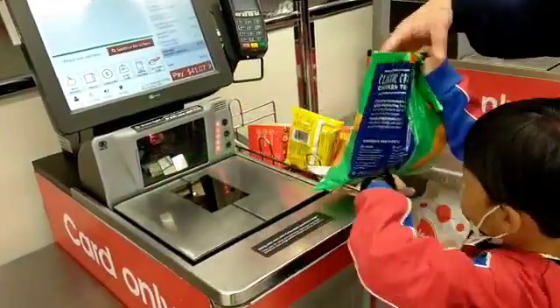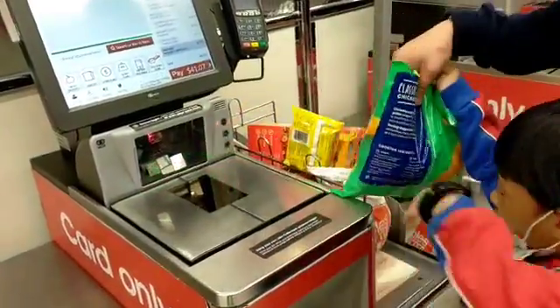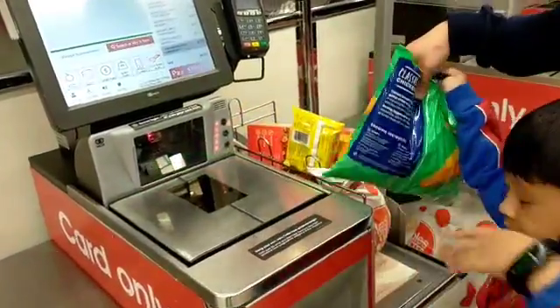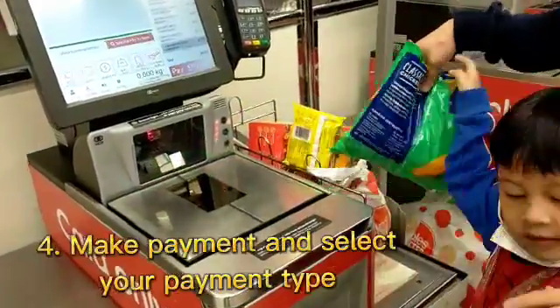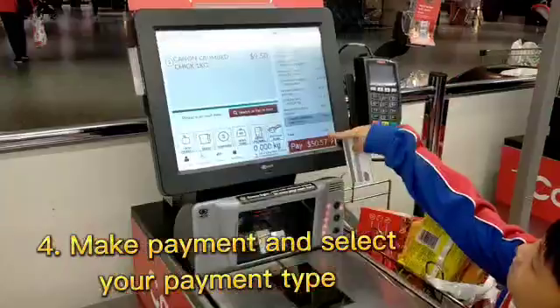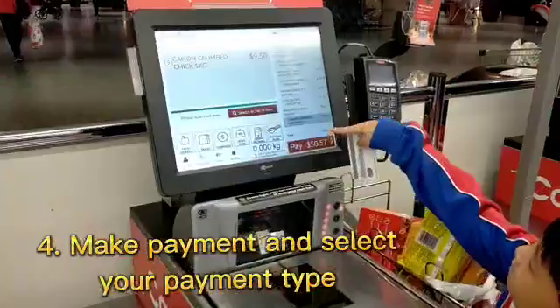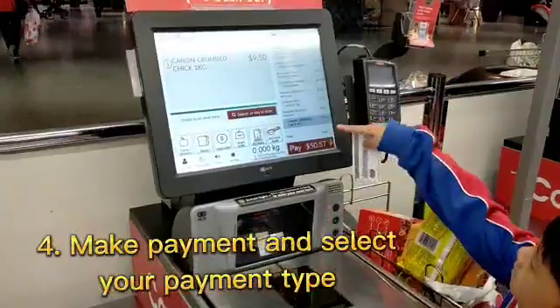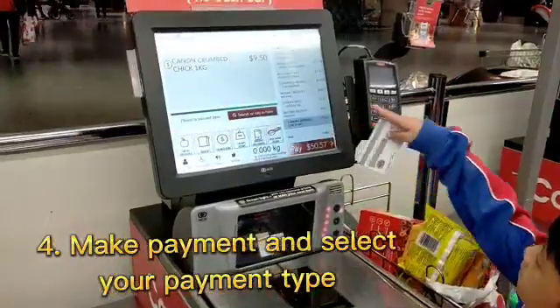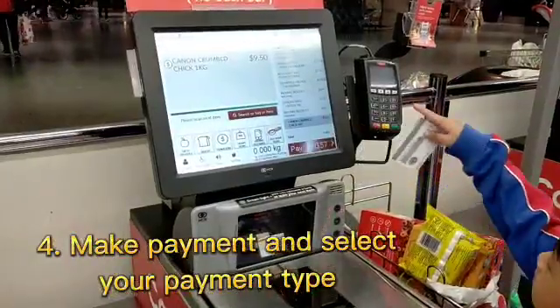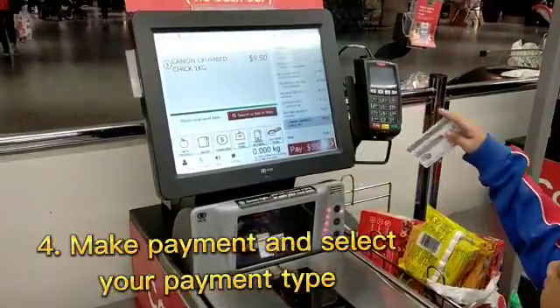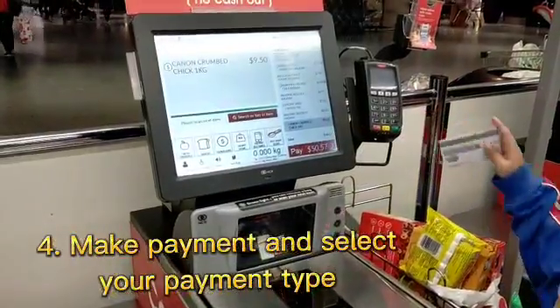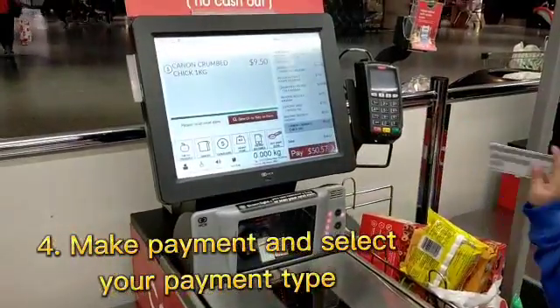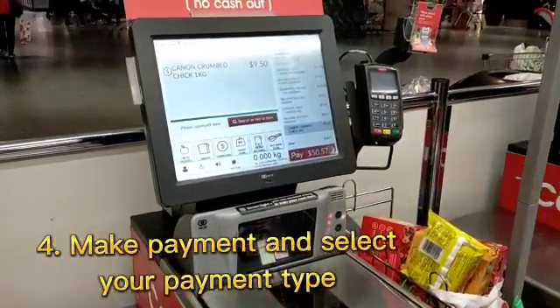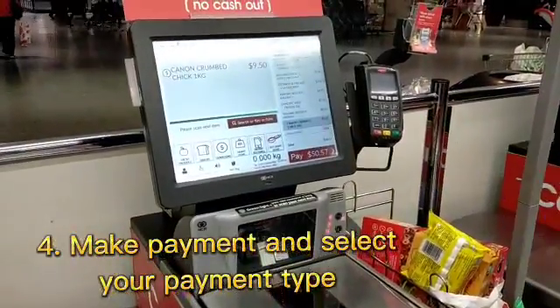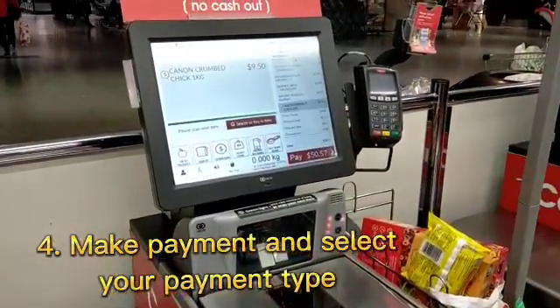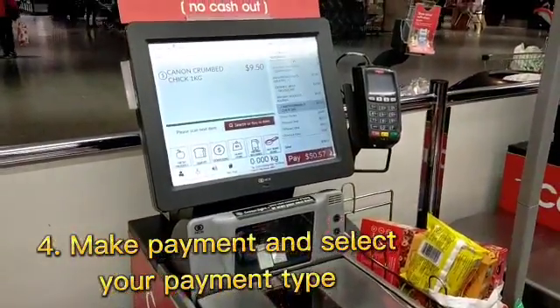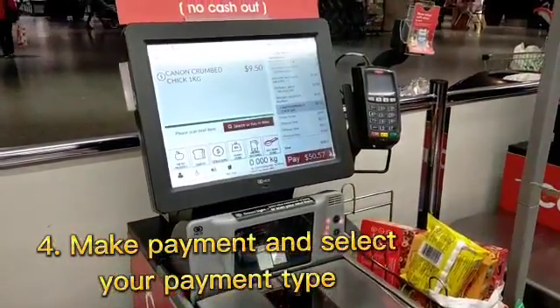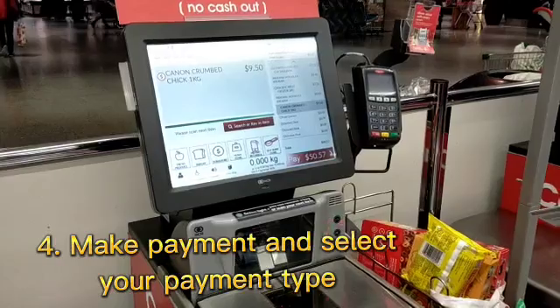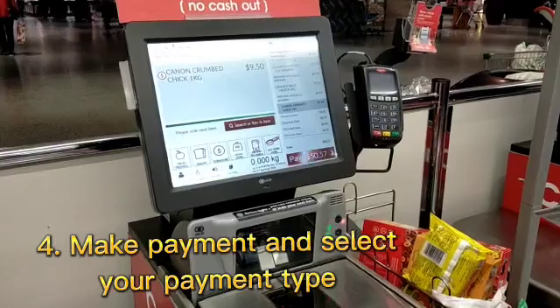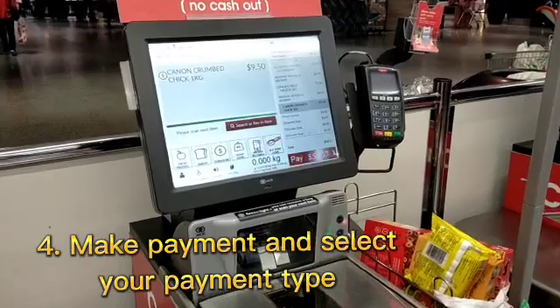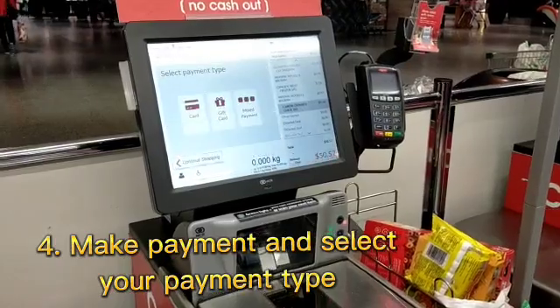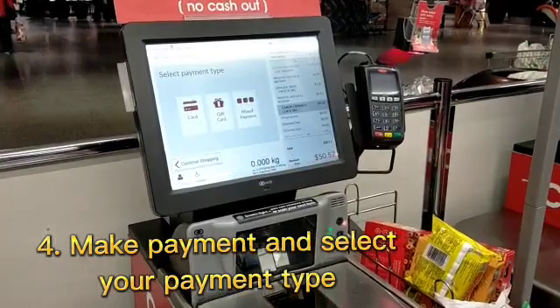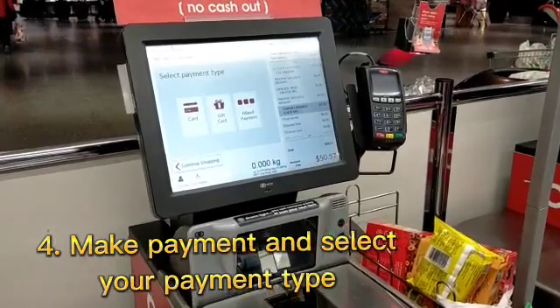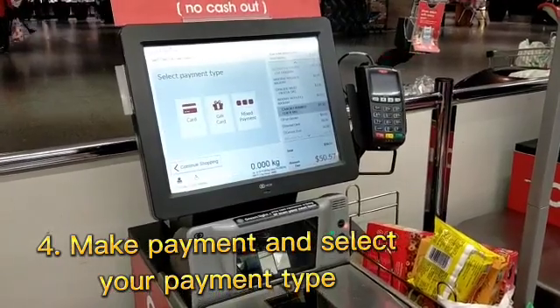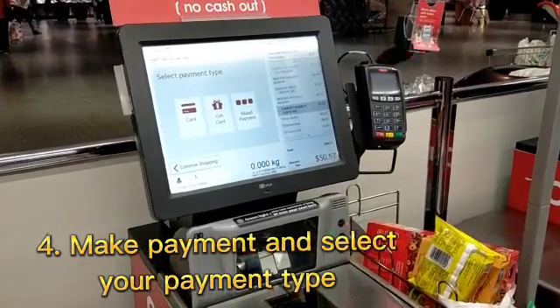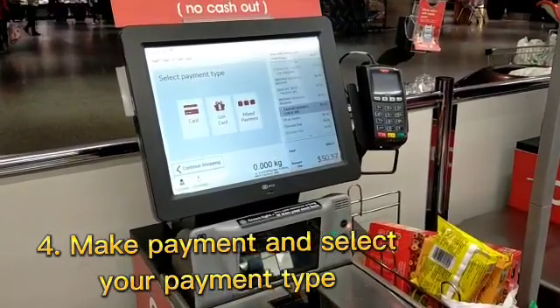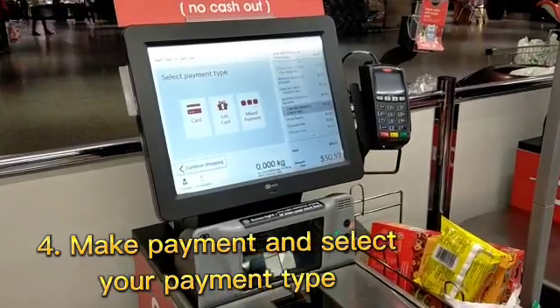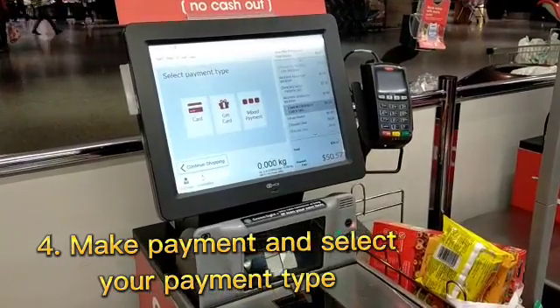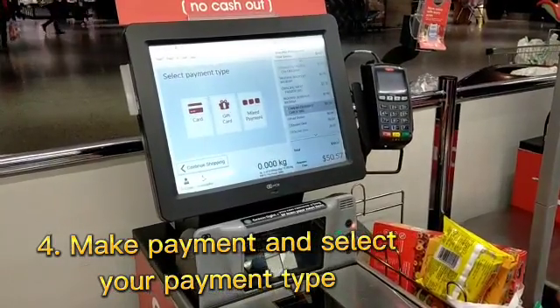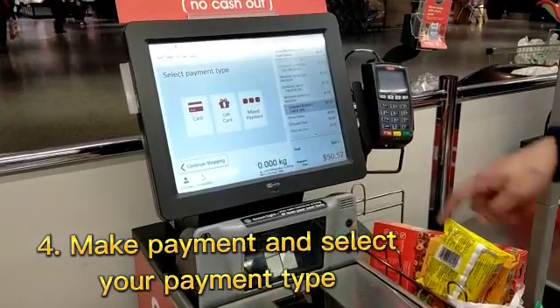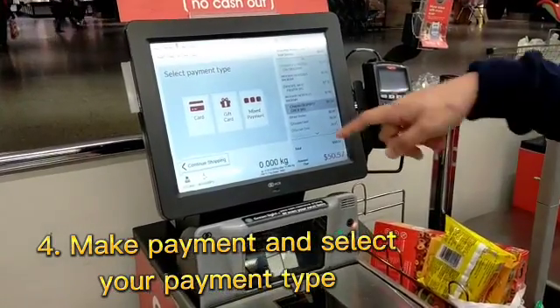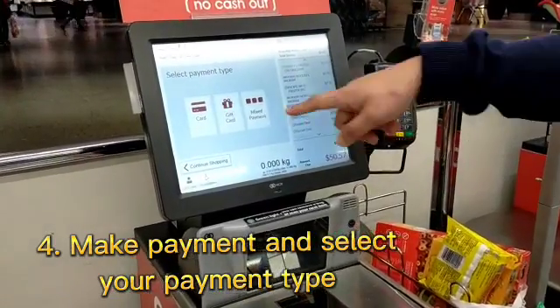Step 4: Make payment and select your payment type.